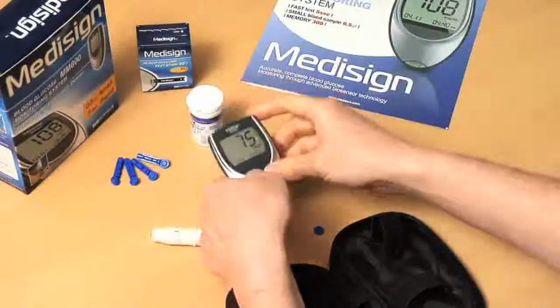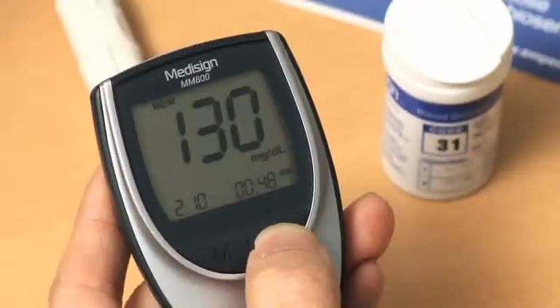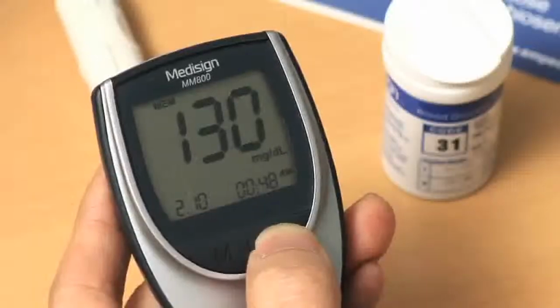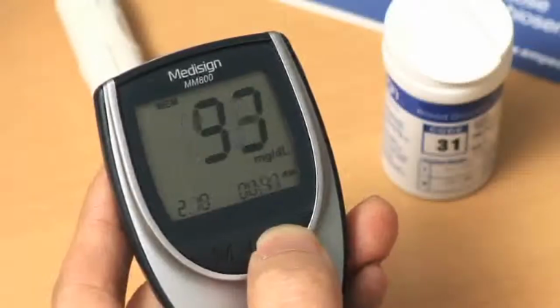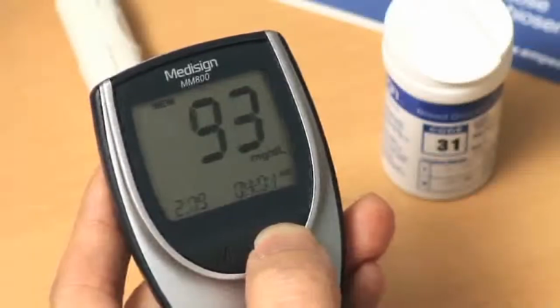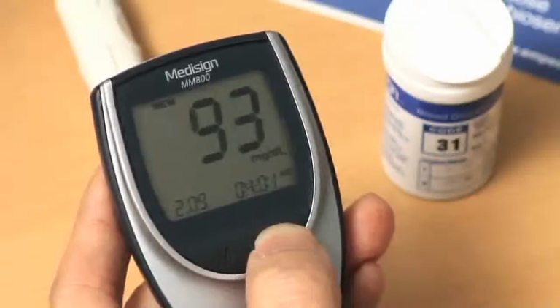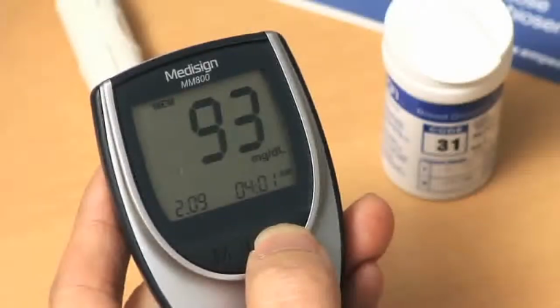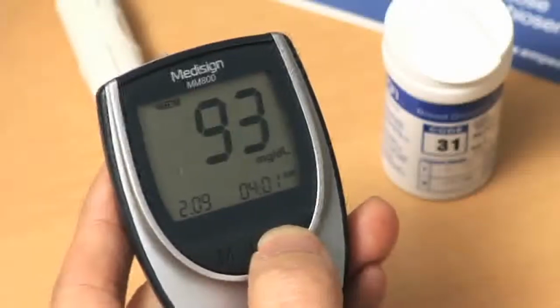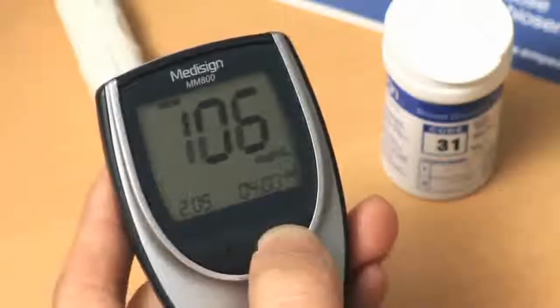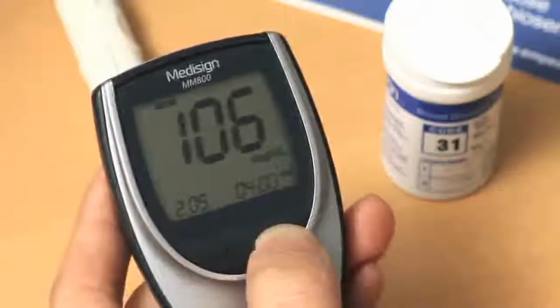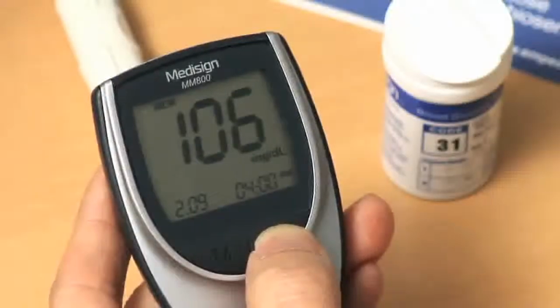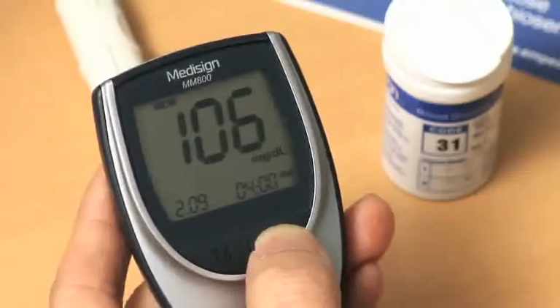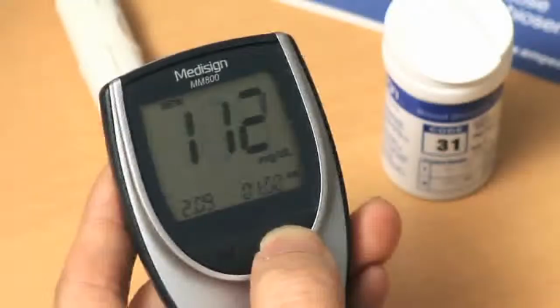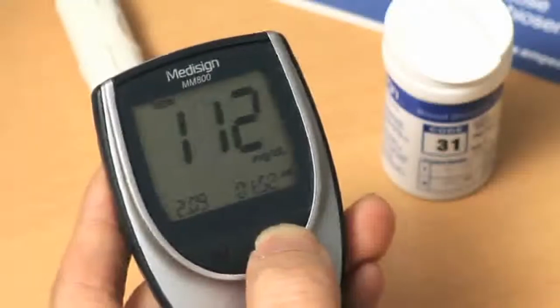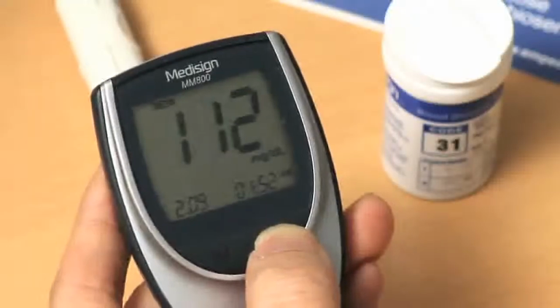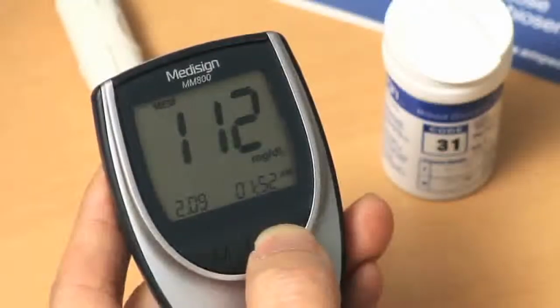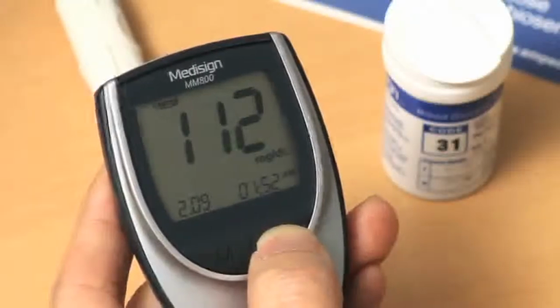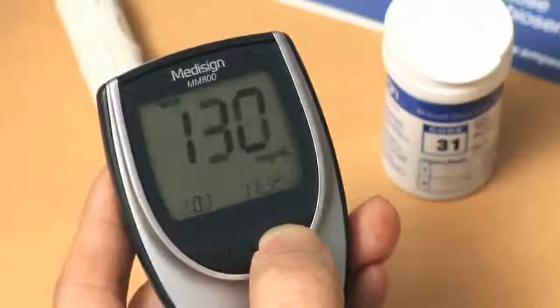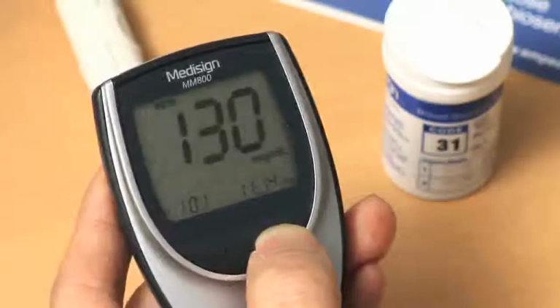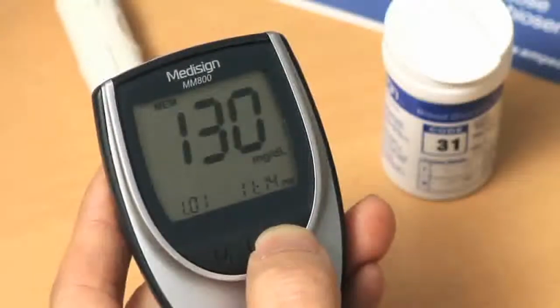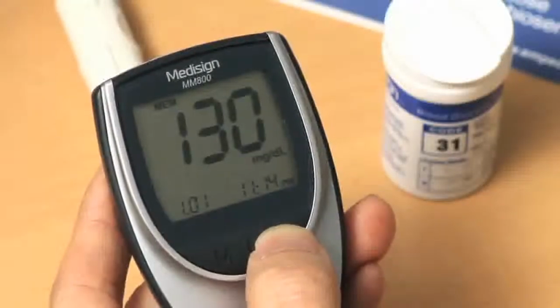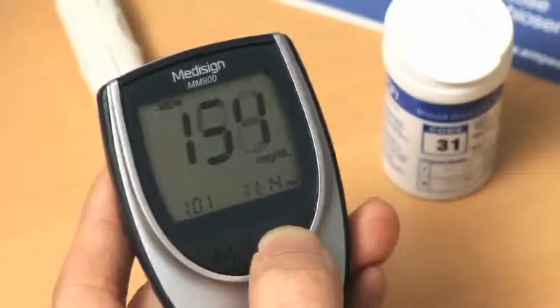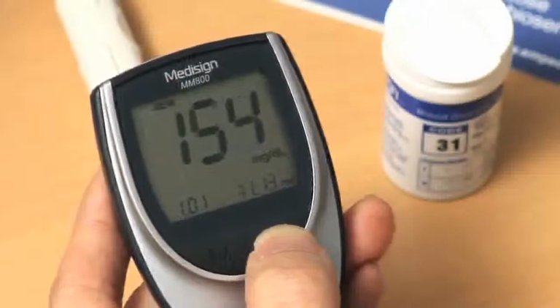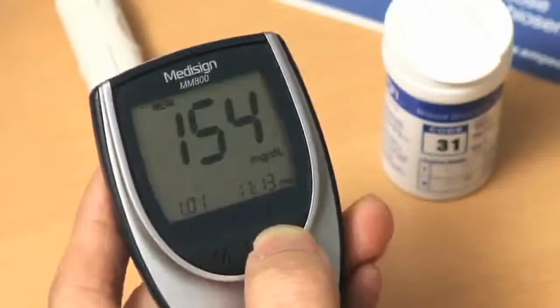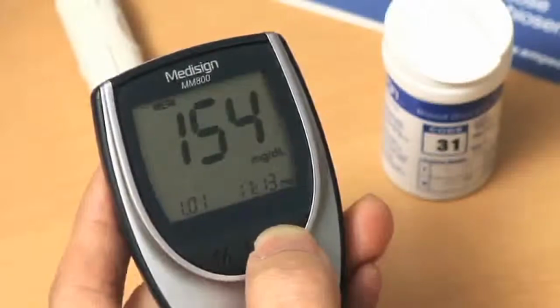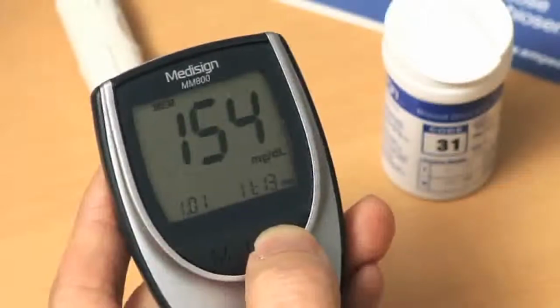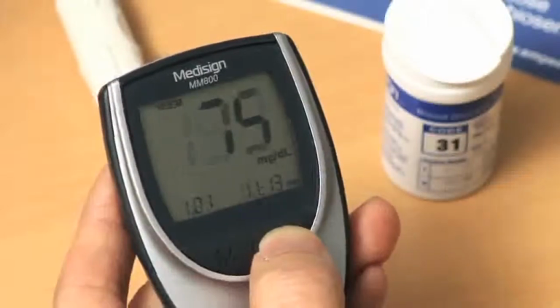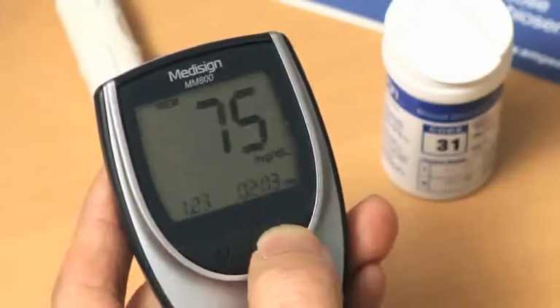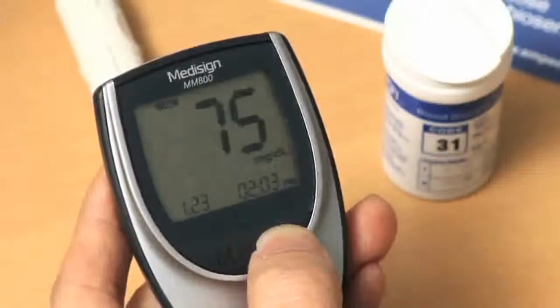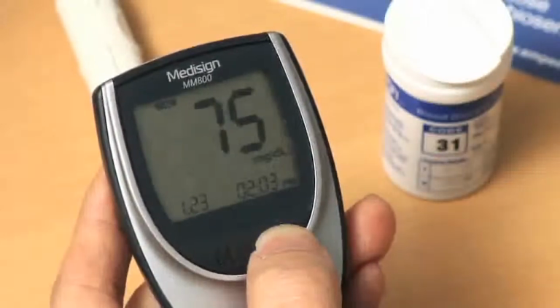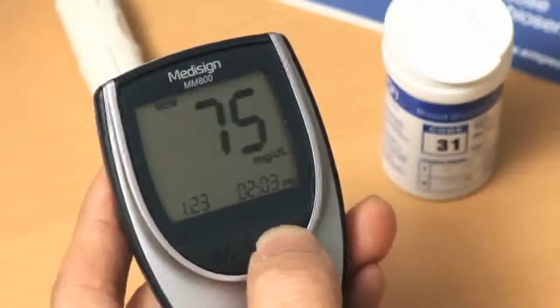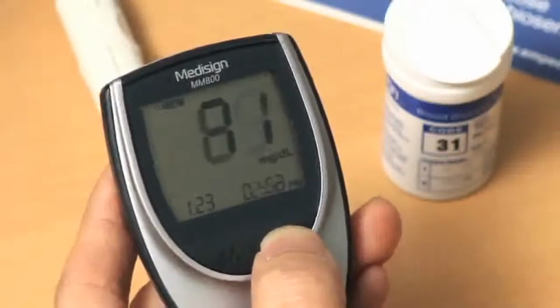Each time you press the C button, the screen will show the previous test result, as well as the date and time it took place.